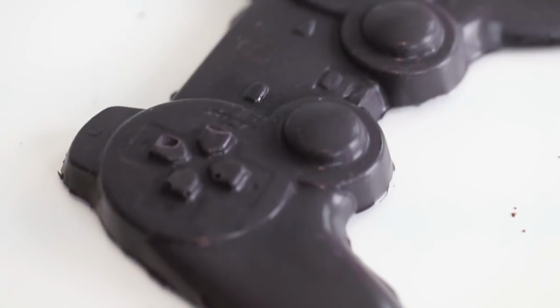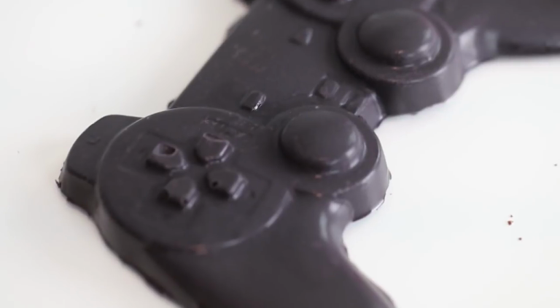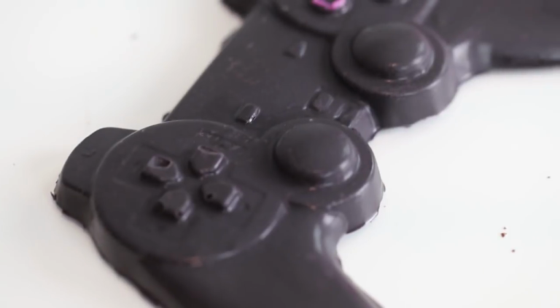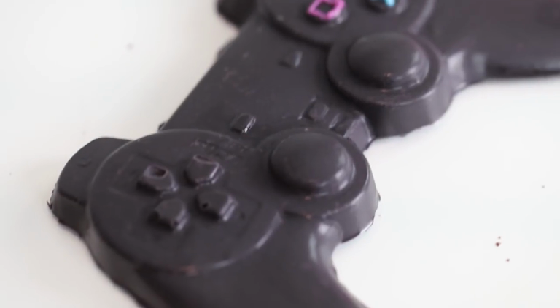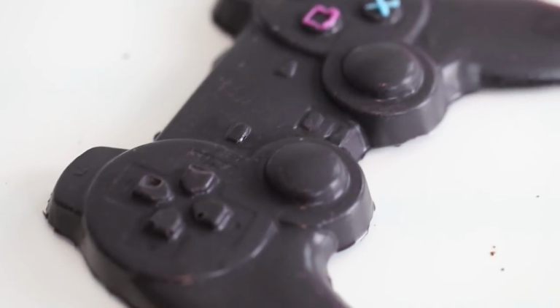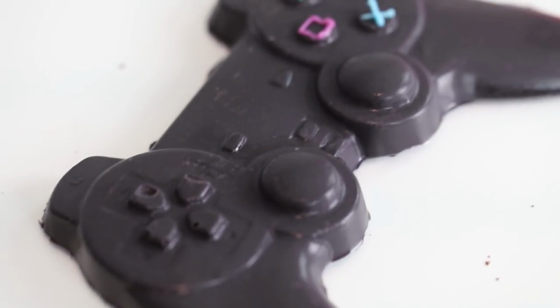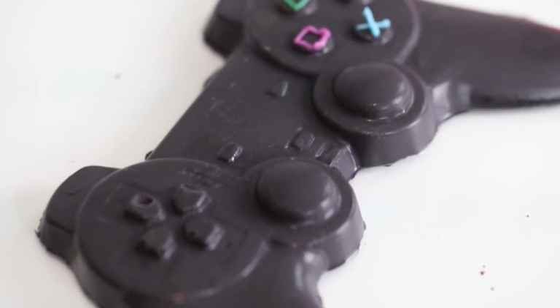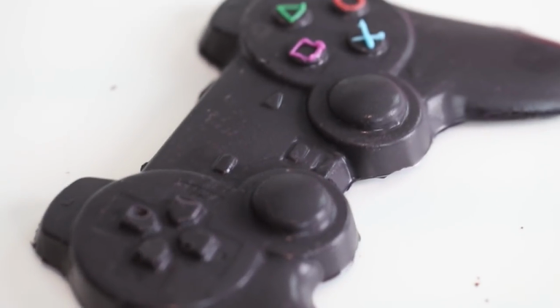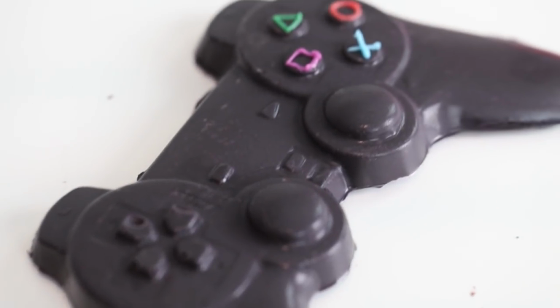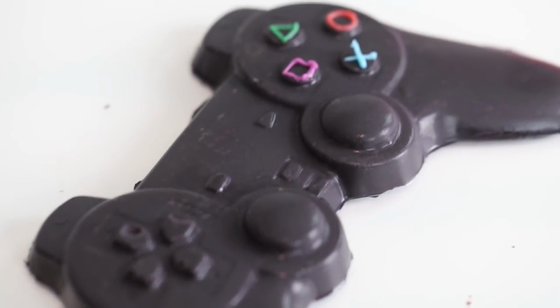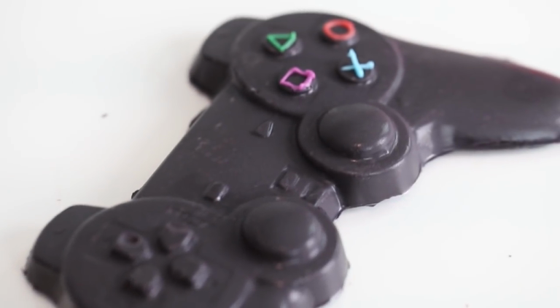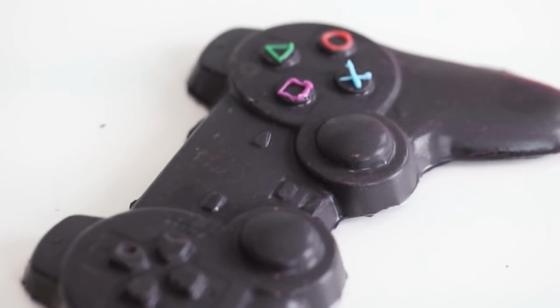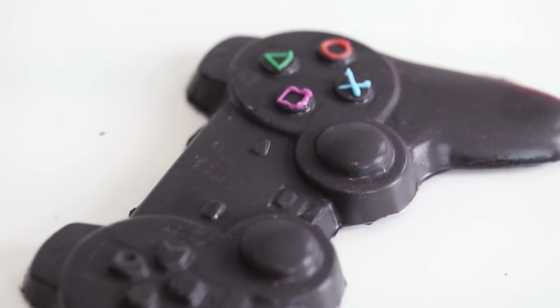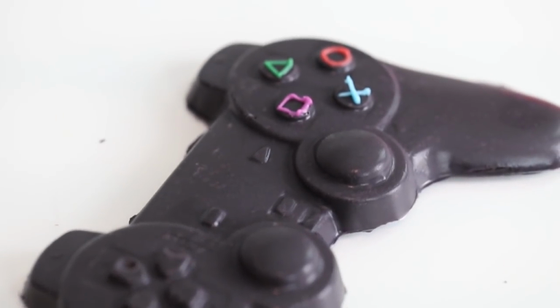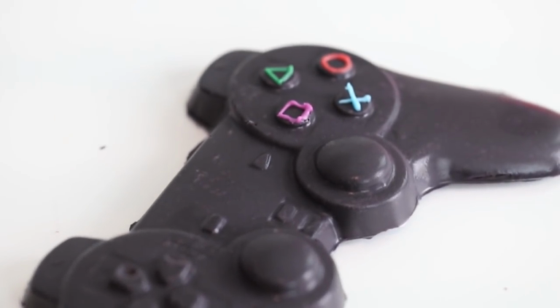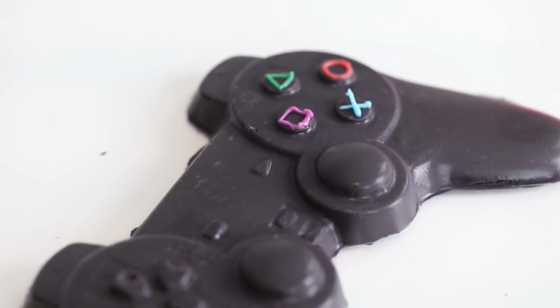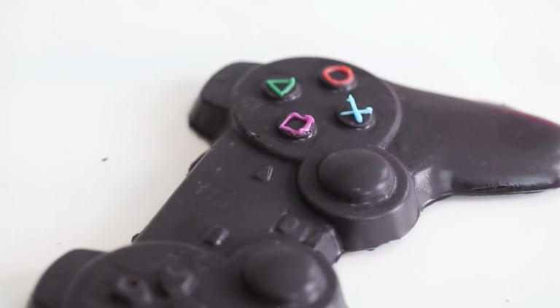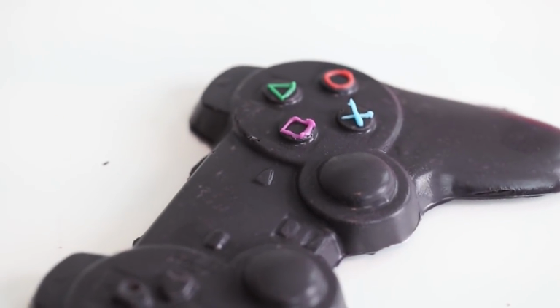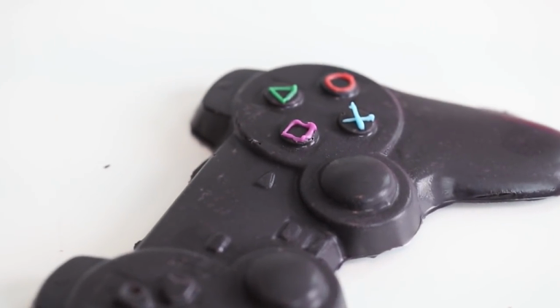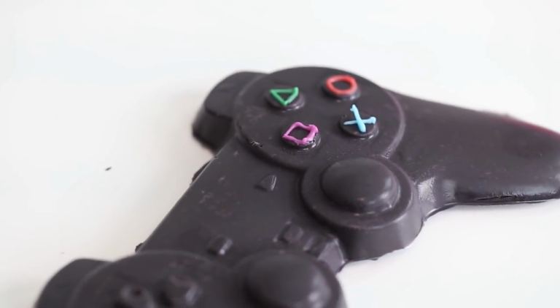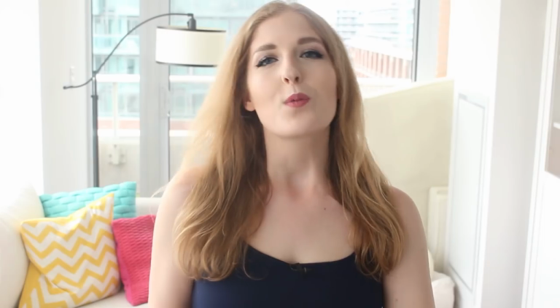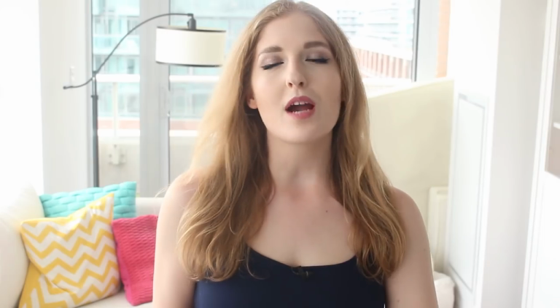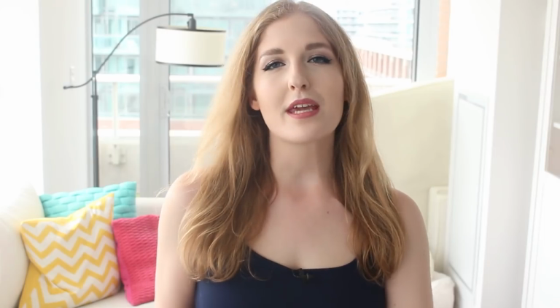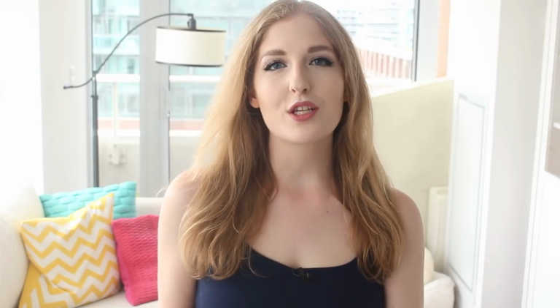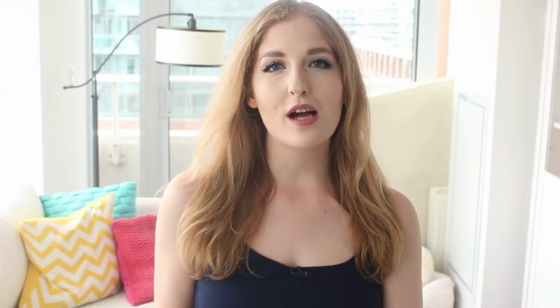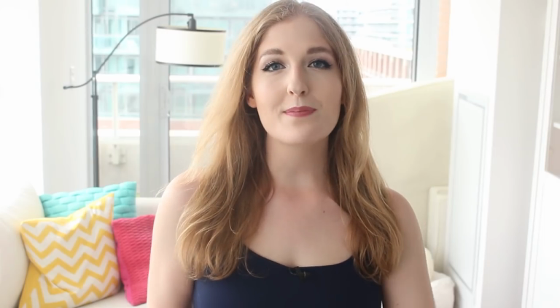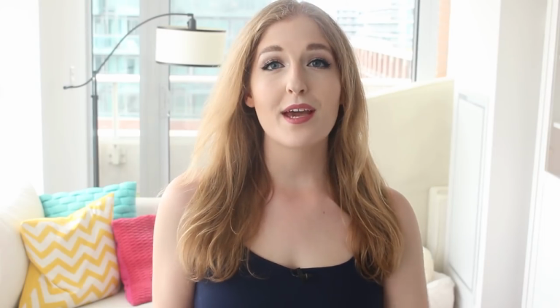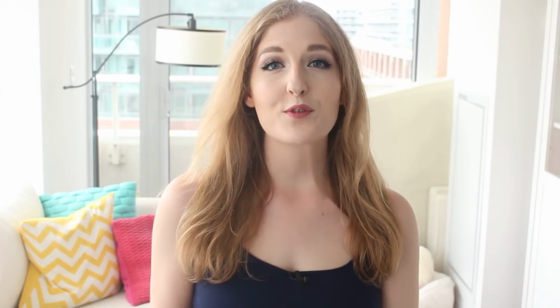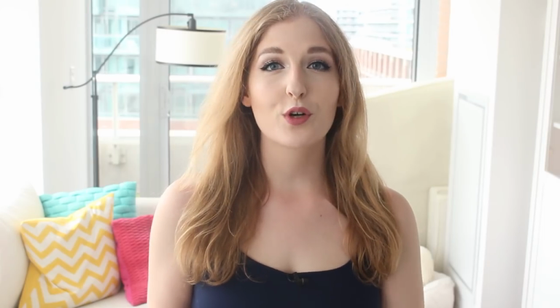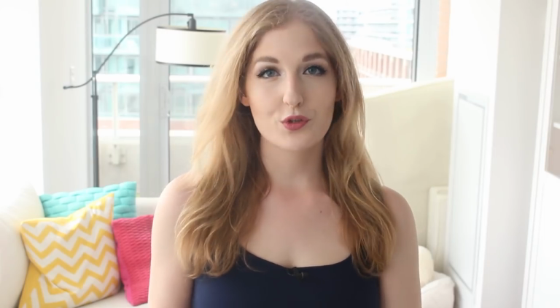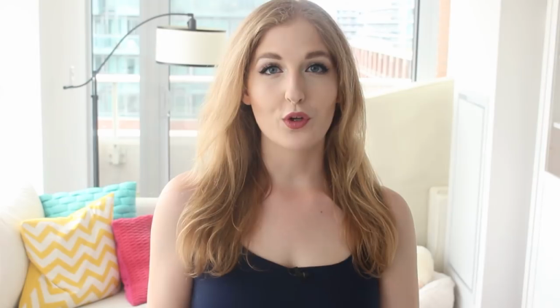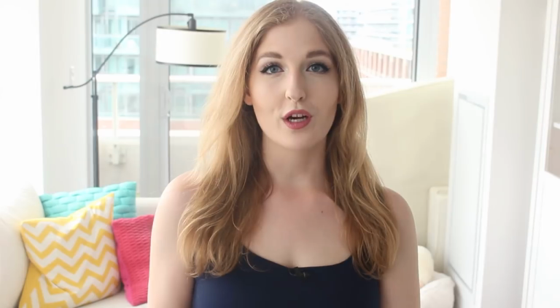Hello everybody, welcome back. So today we're making the coolest recipe ever — we are making a chocolate PS4 controller.